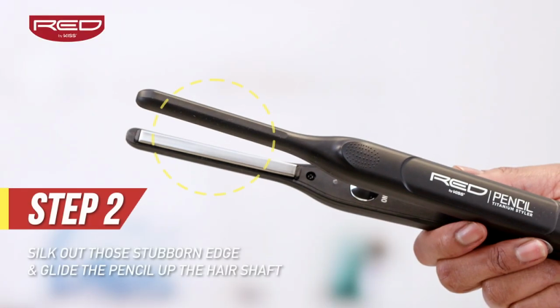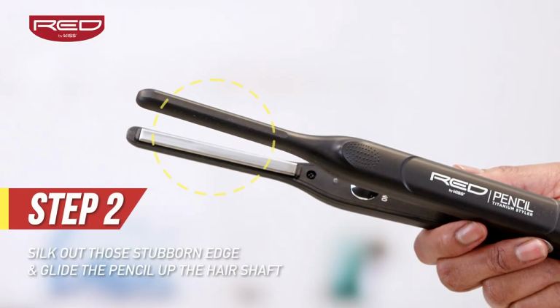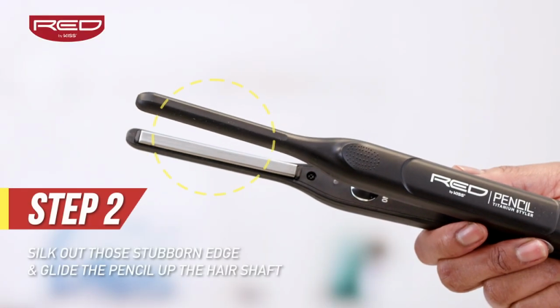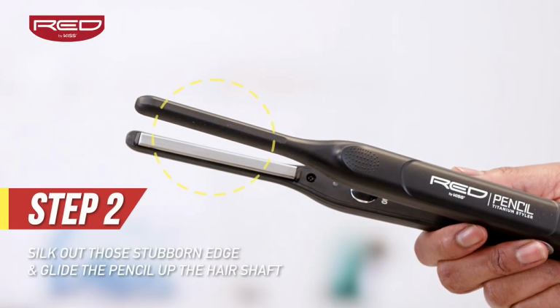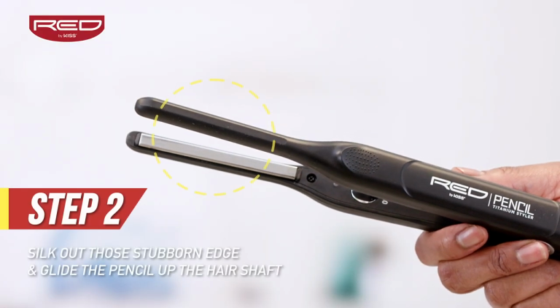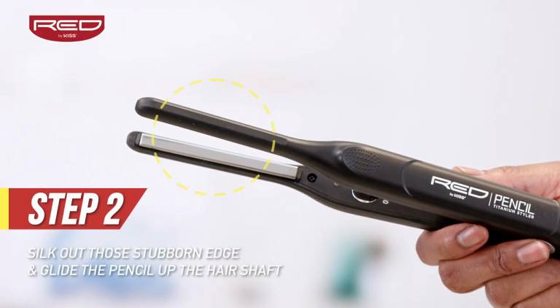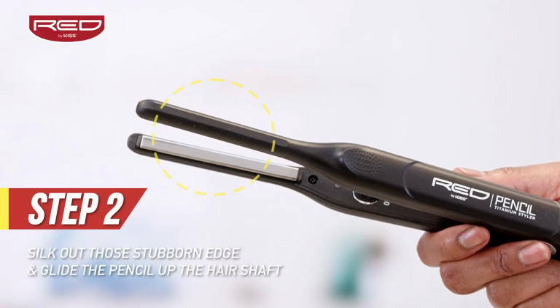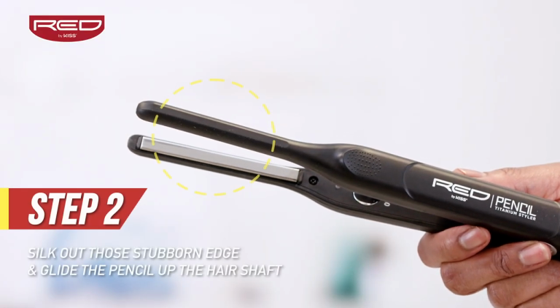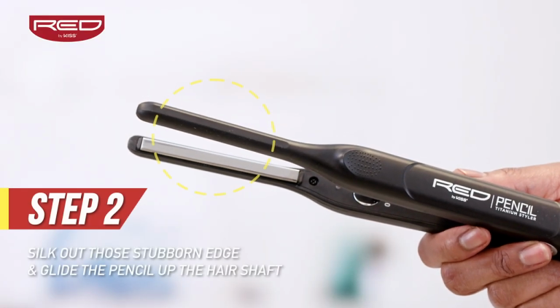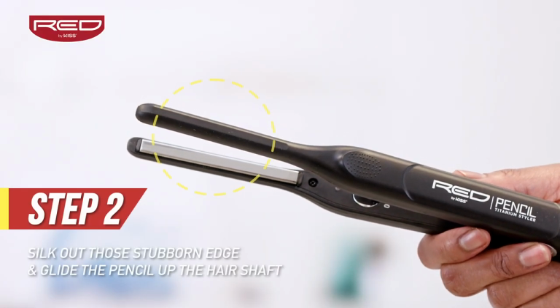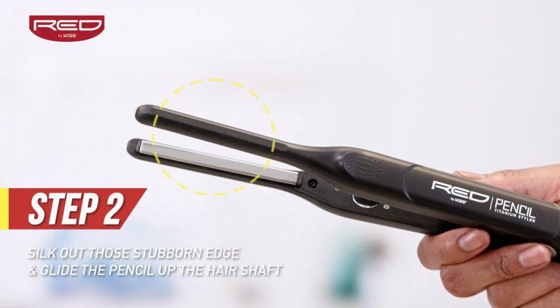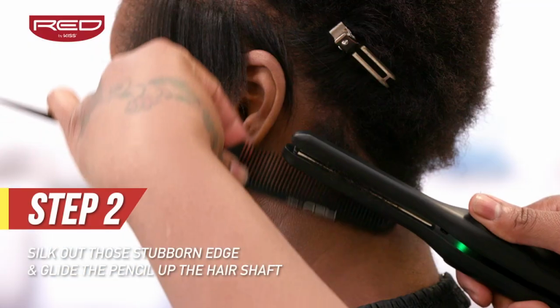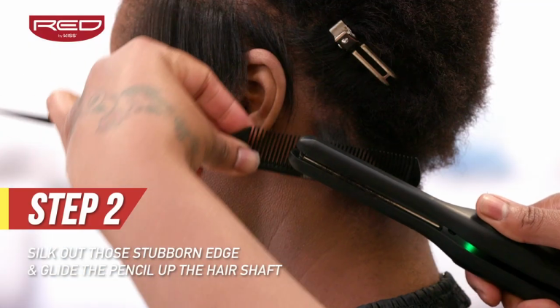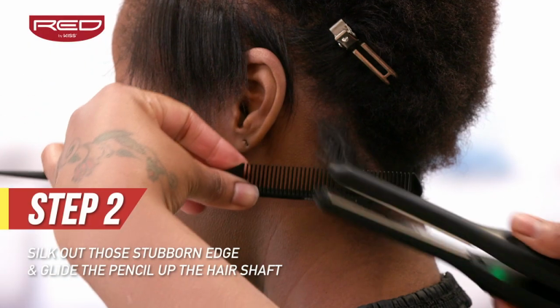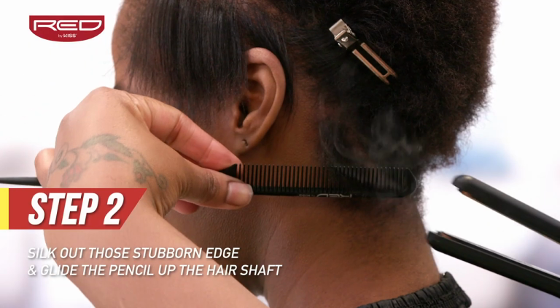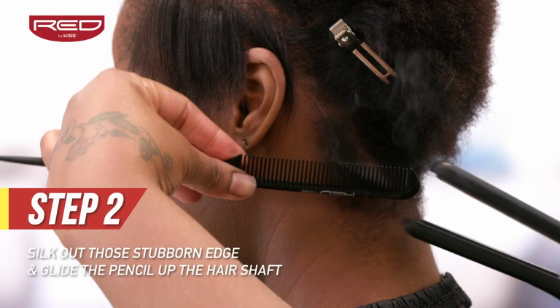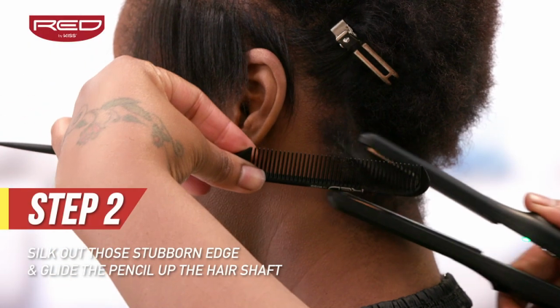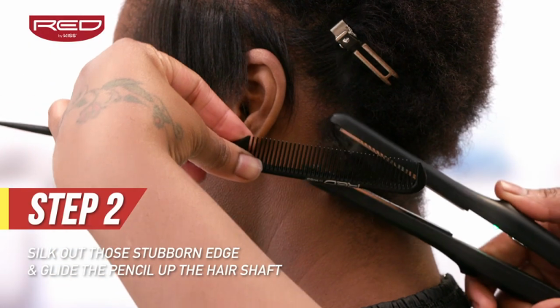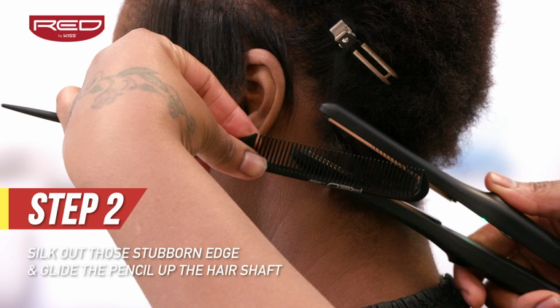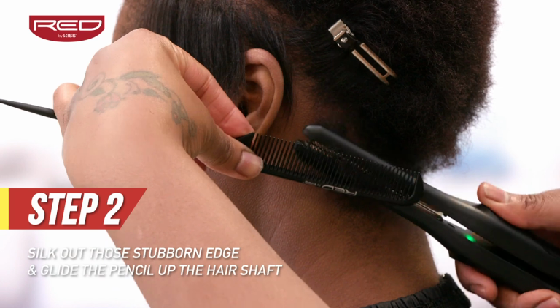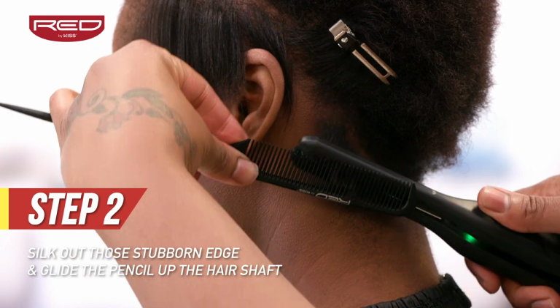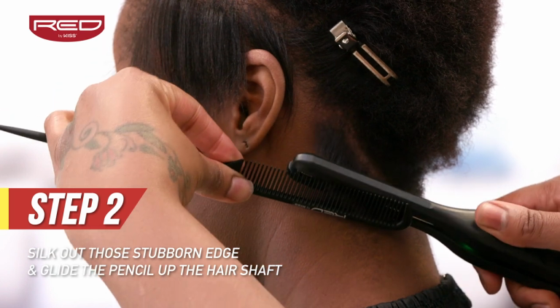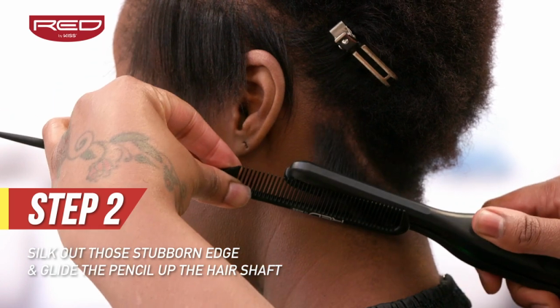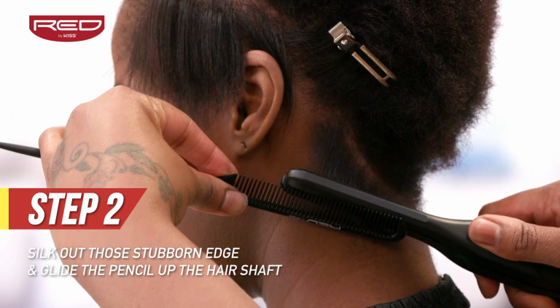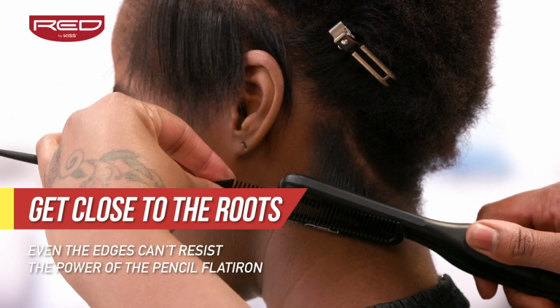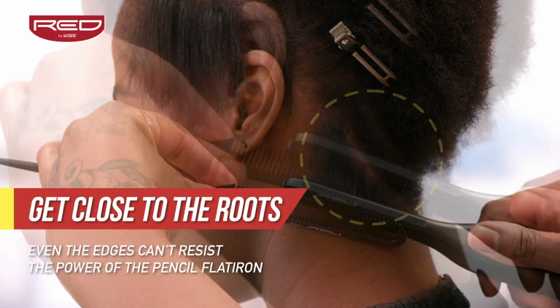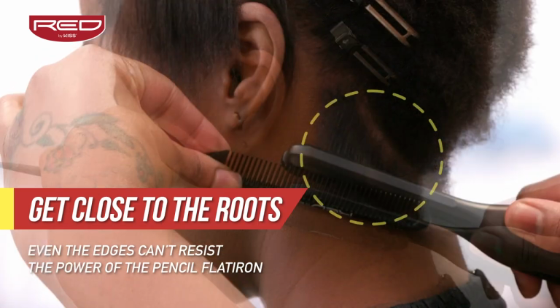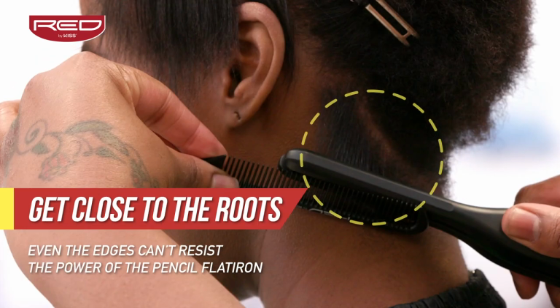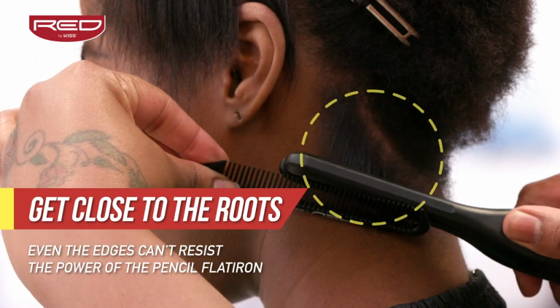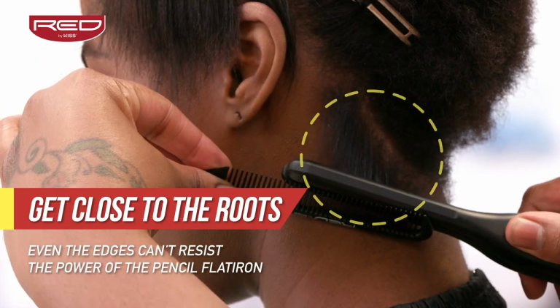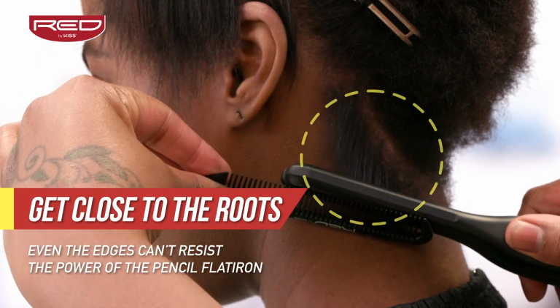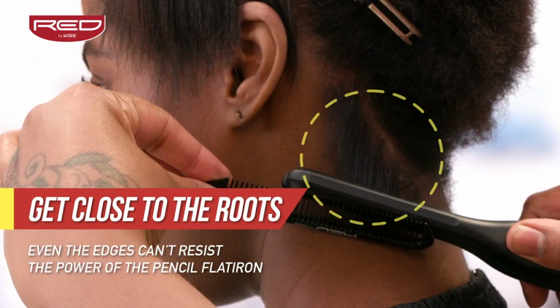Step two: with the super thin plates, straightening out the hairs in the back at the nape of the neck is easier than ever before.